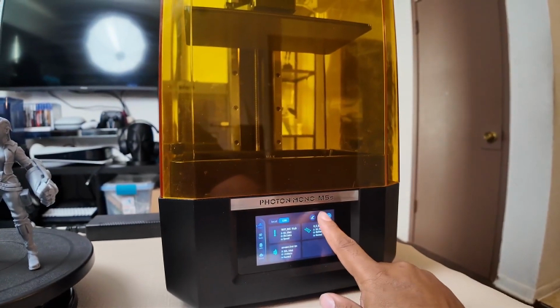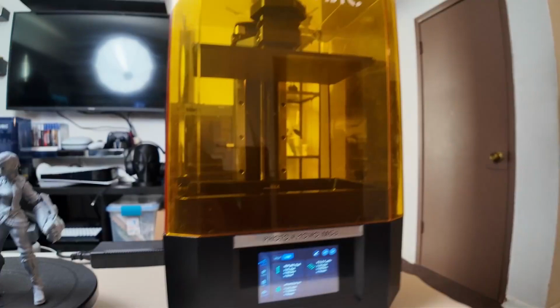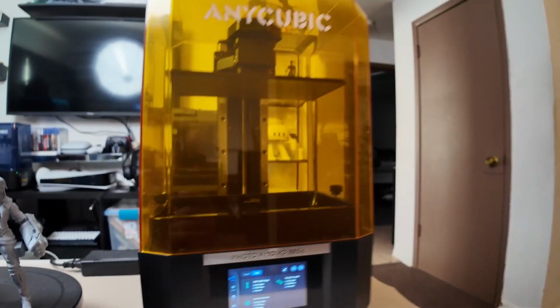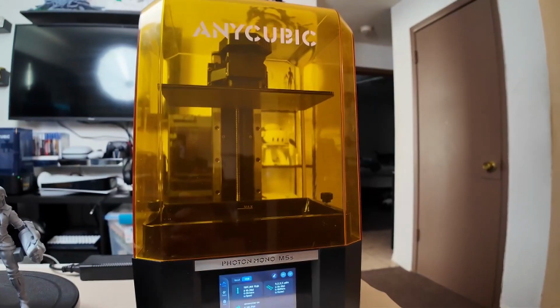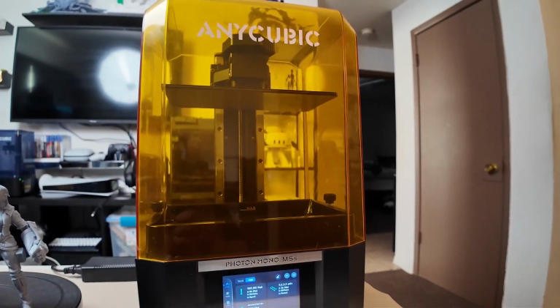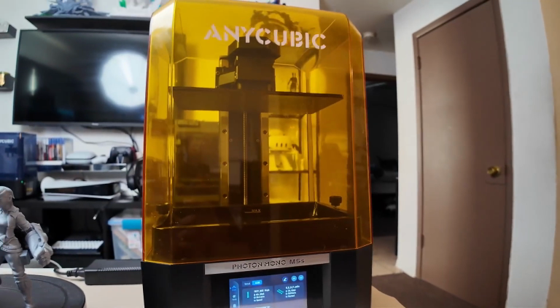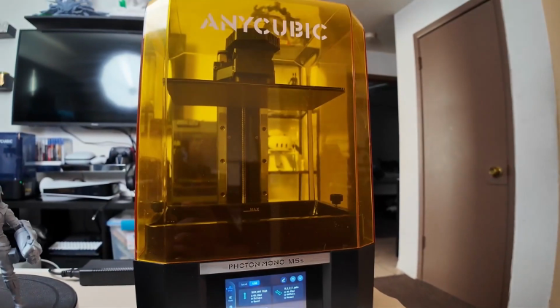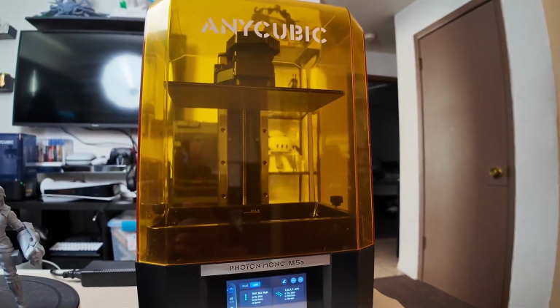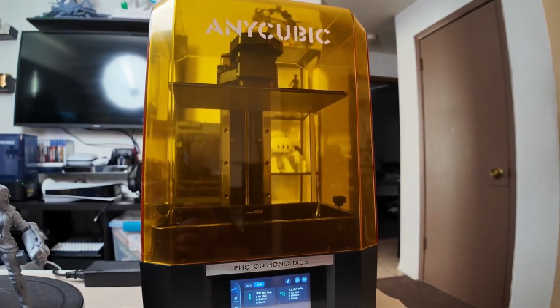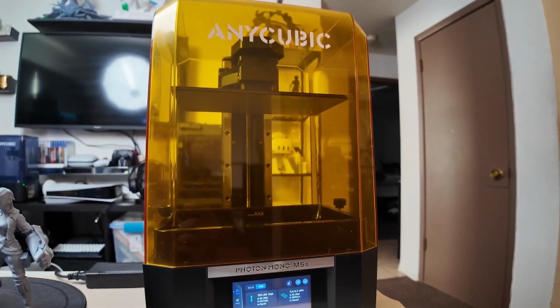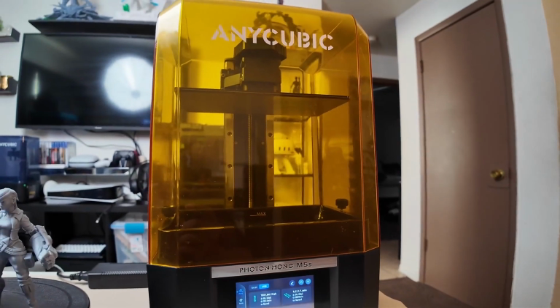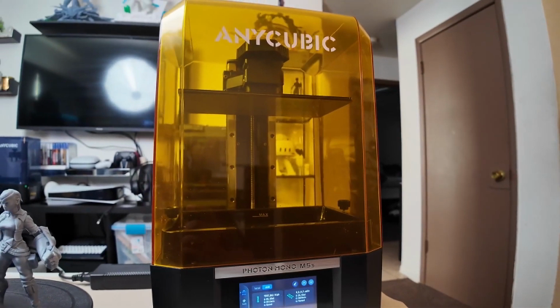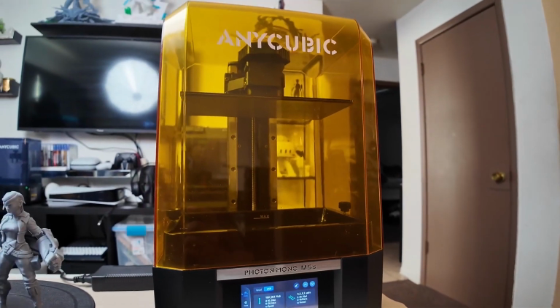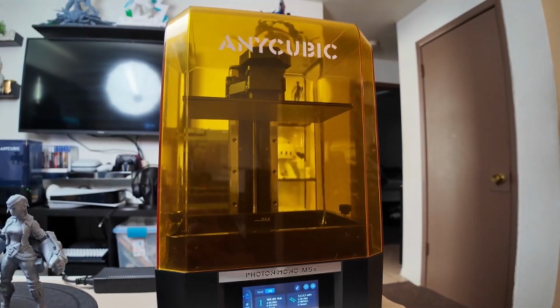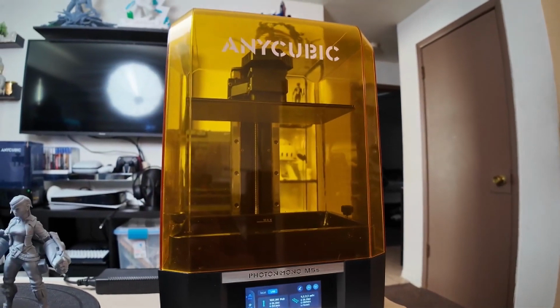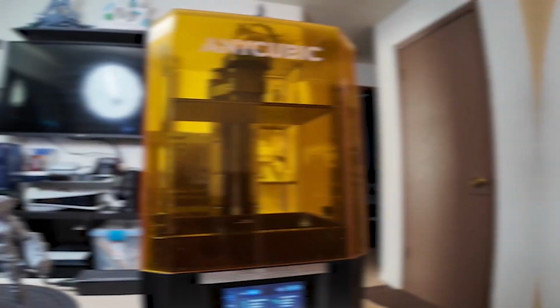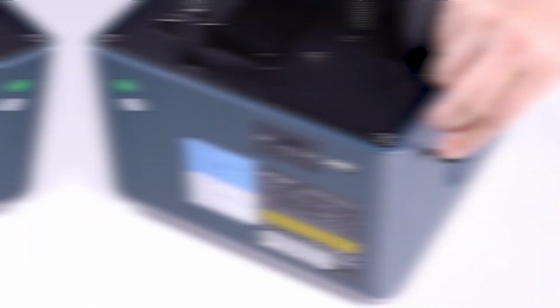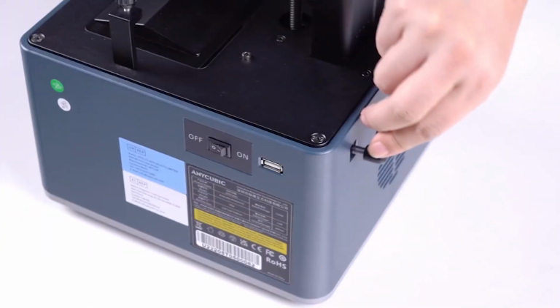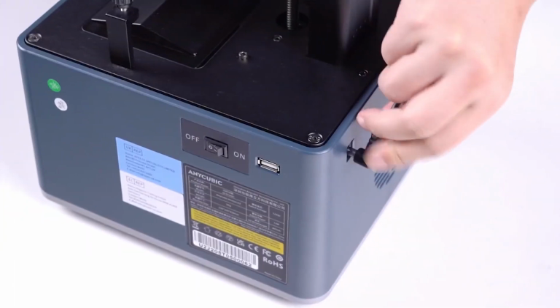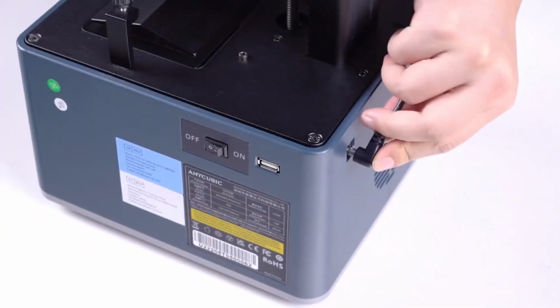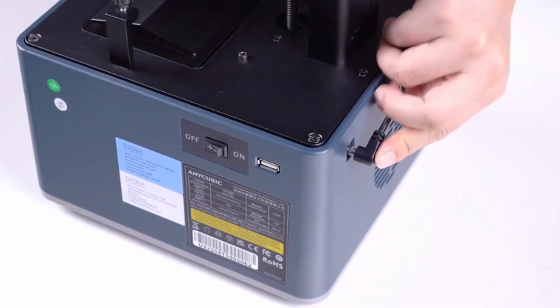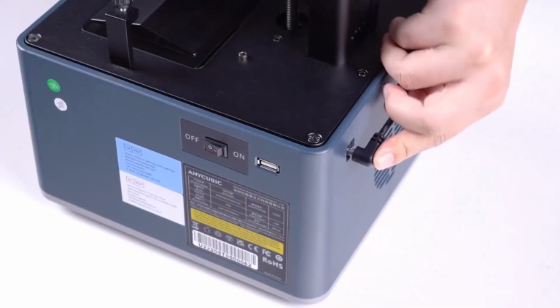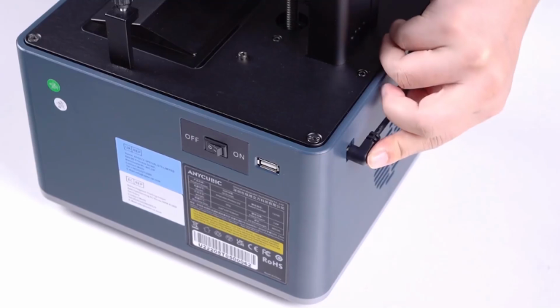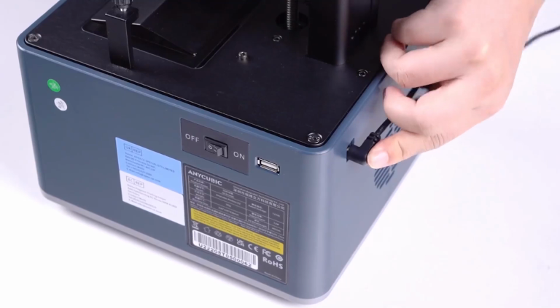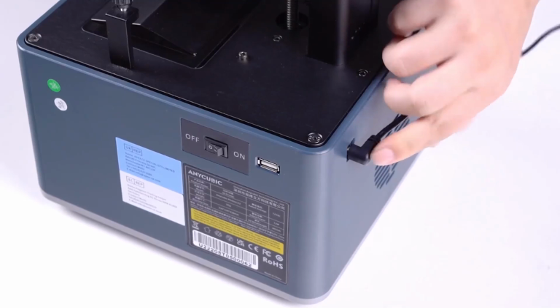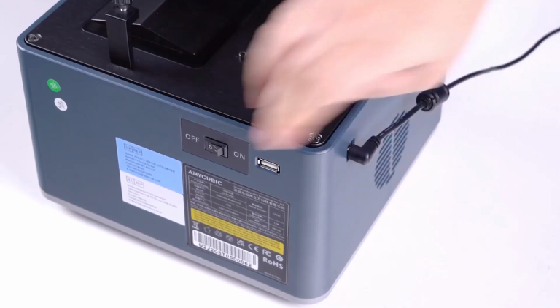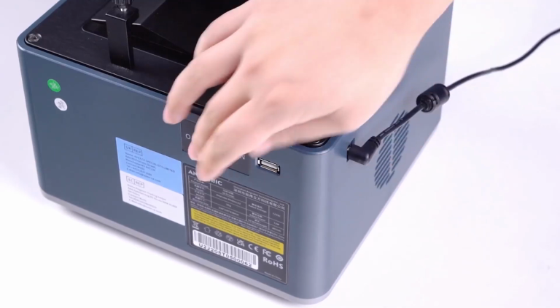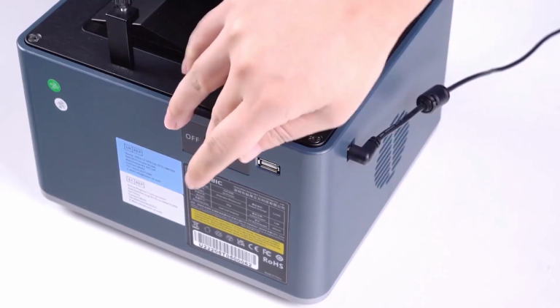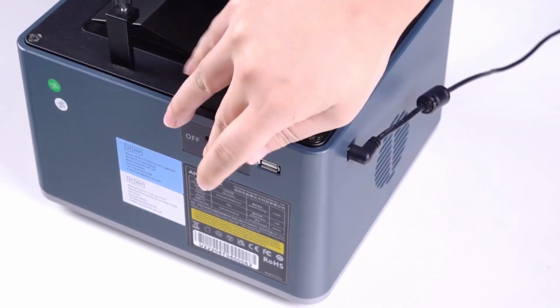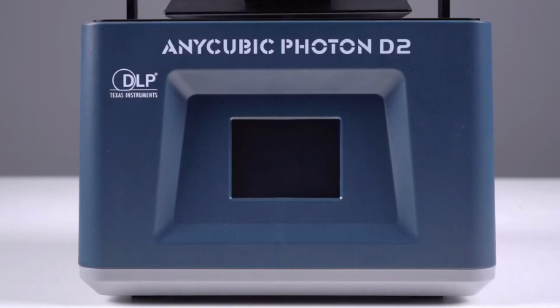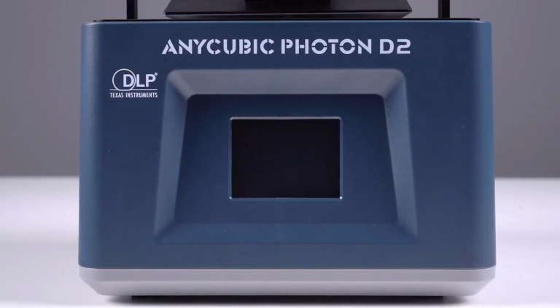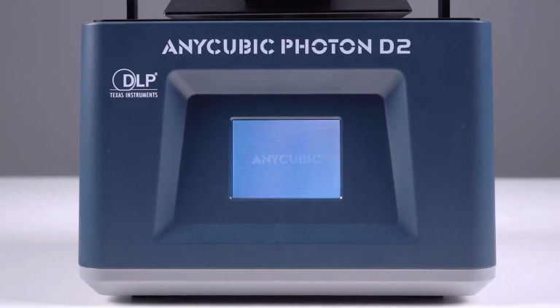The Anycubic Photon Mono II is ideal for those looking to elevate their 3D printing and bring their creative visions to life with remarkable clarity and precision.